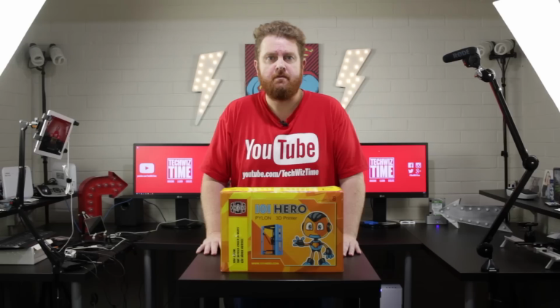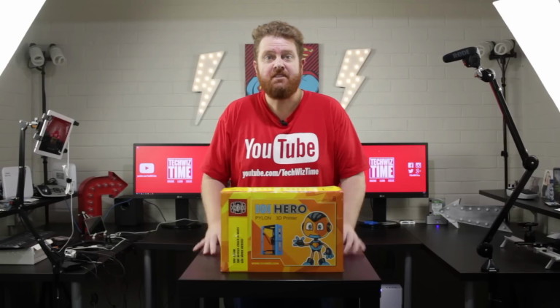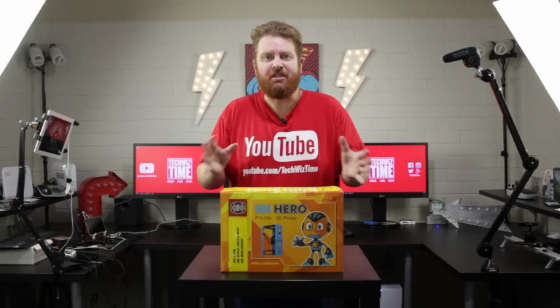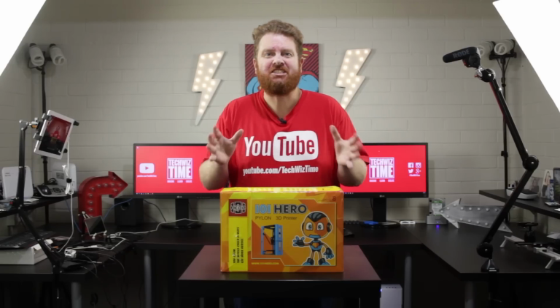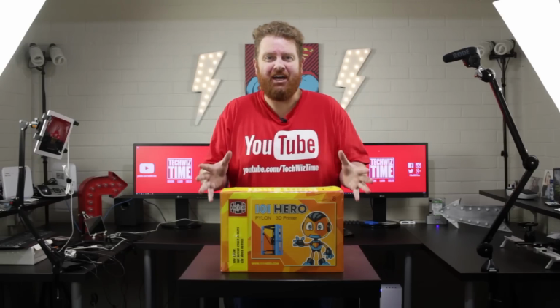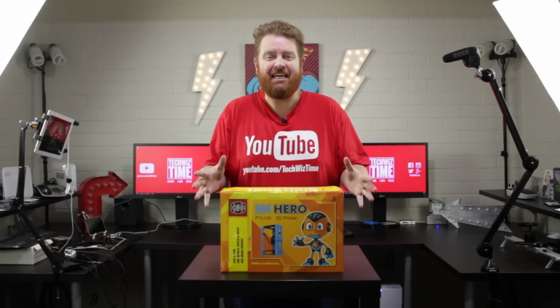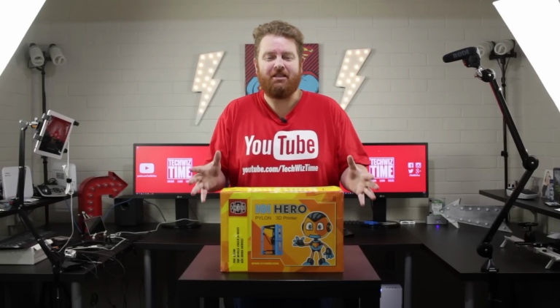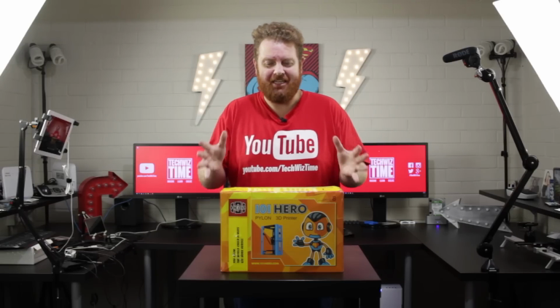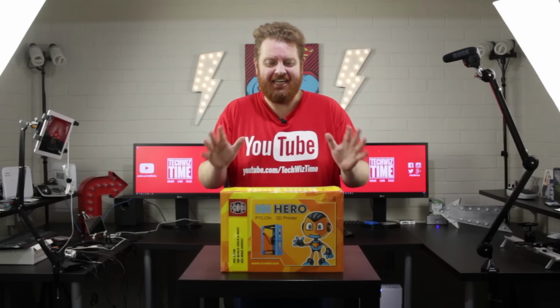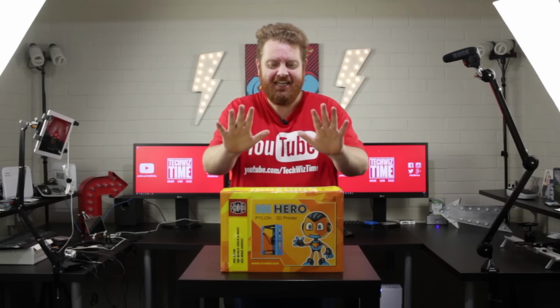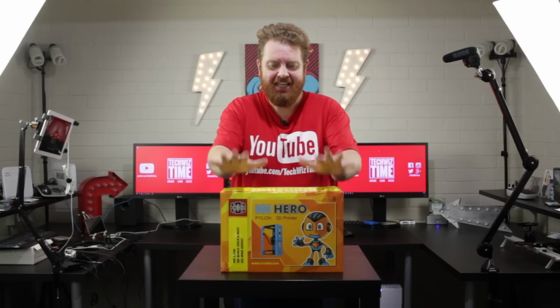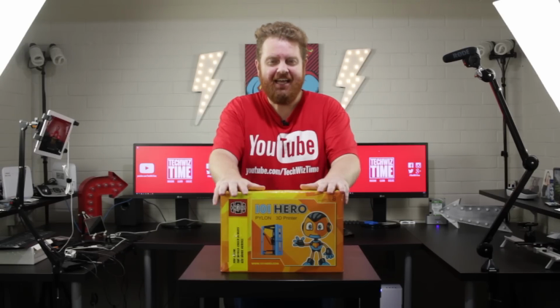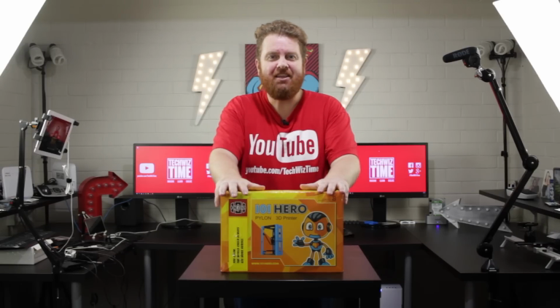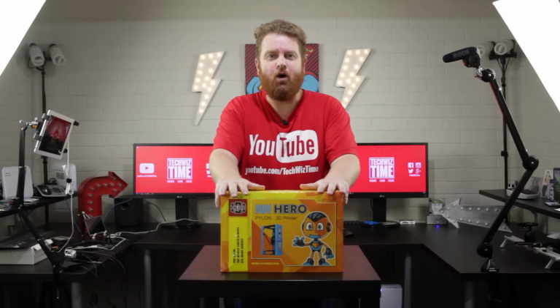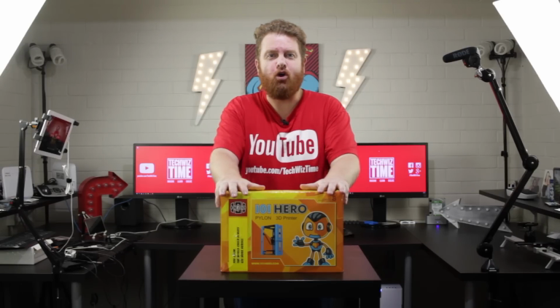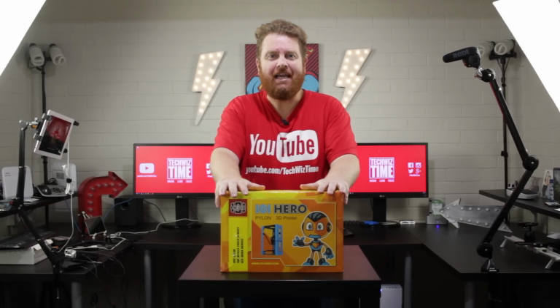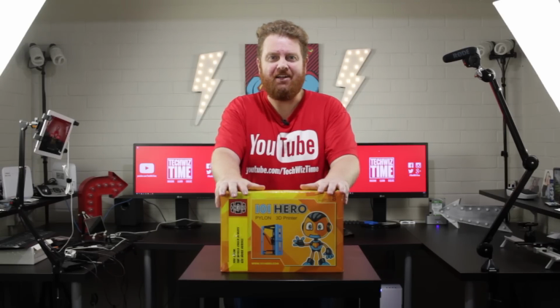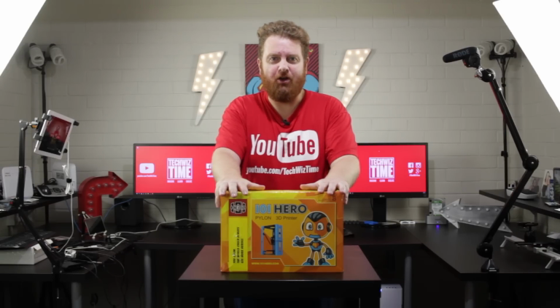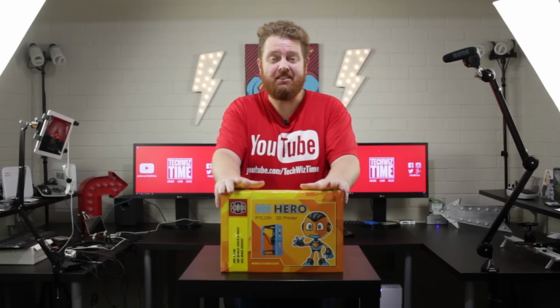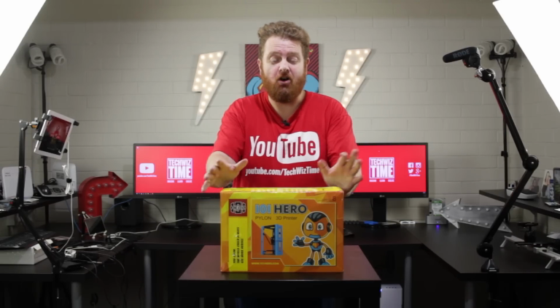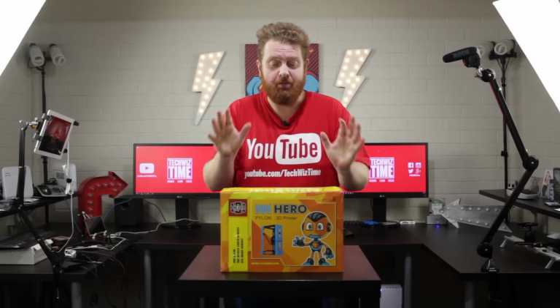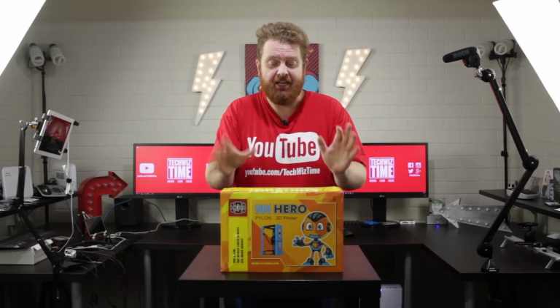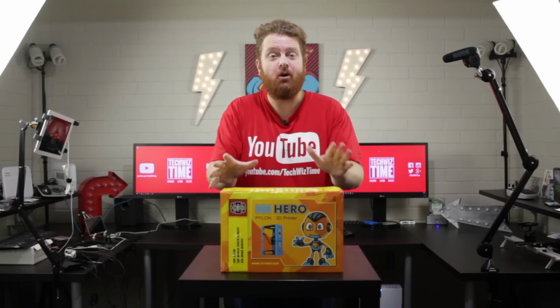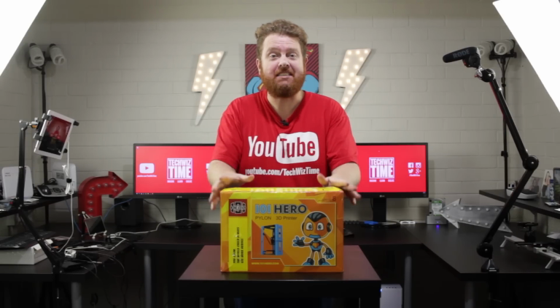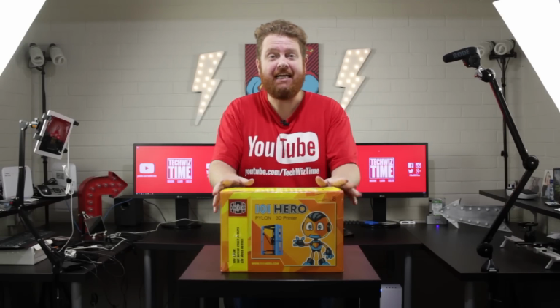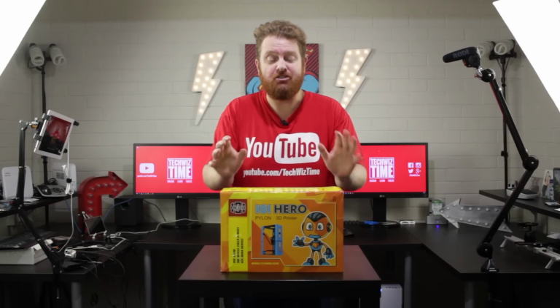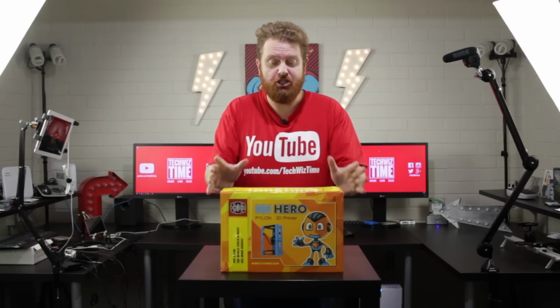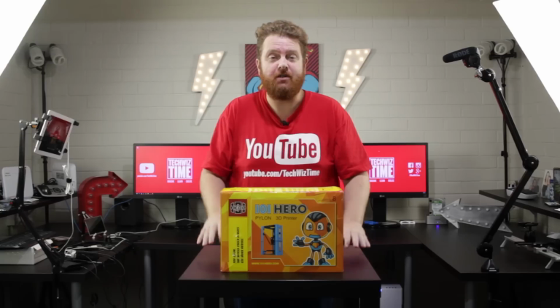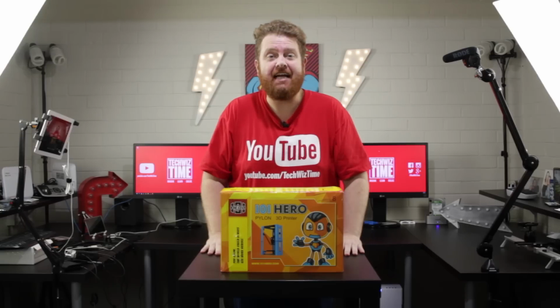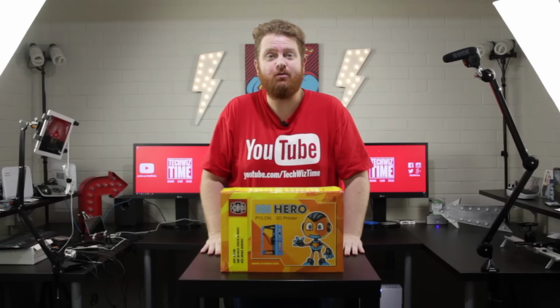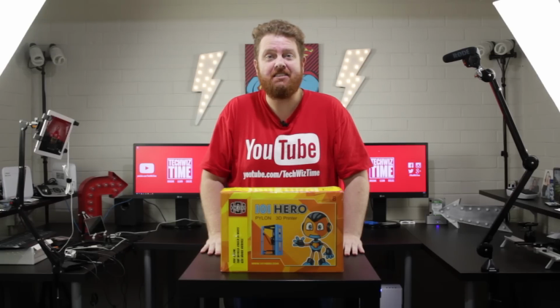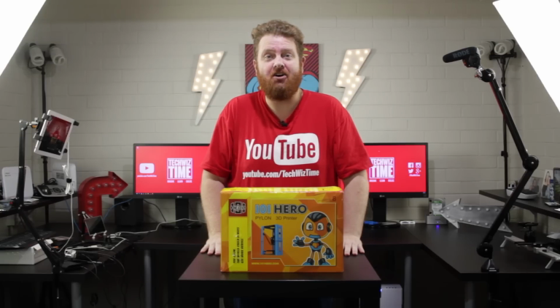Something exciting came in the mail today — the 101 Hero. Tonight I'm going to unbox it and show you exactly what's inside.